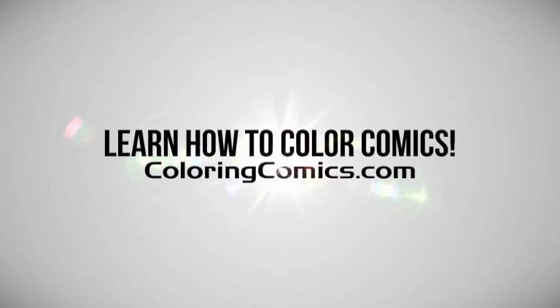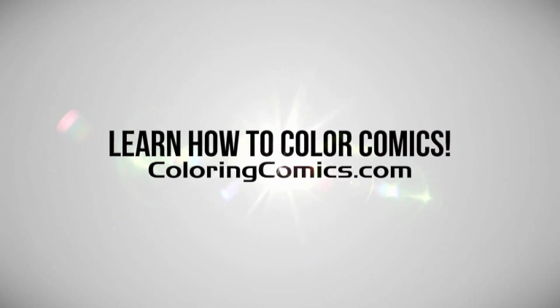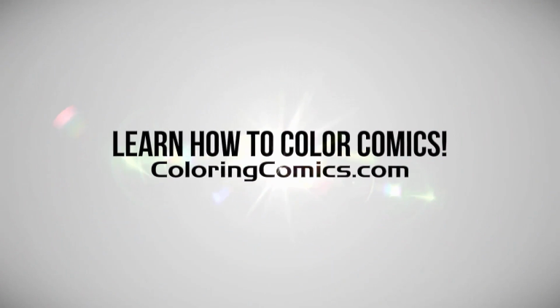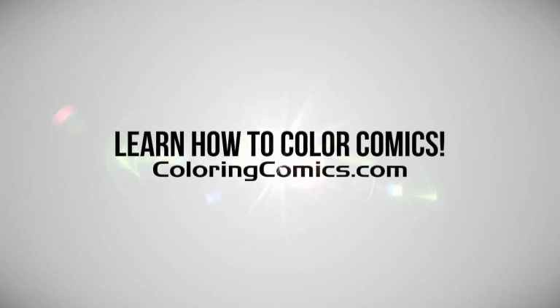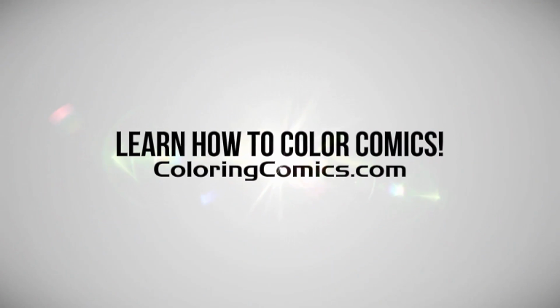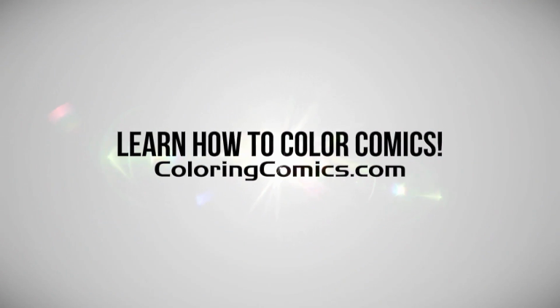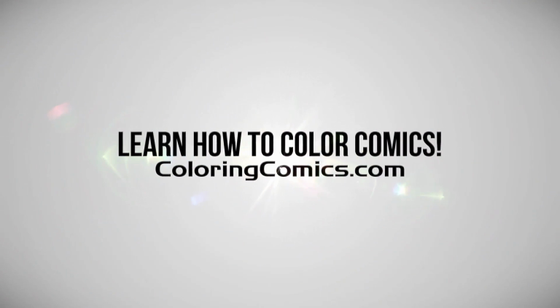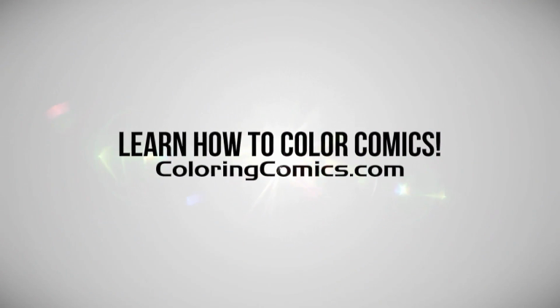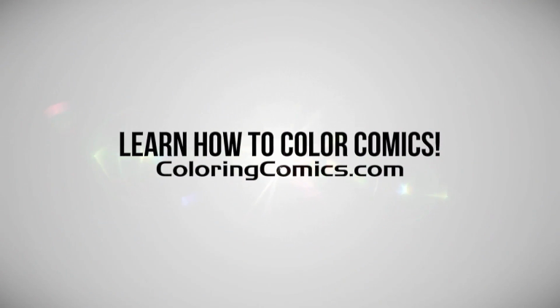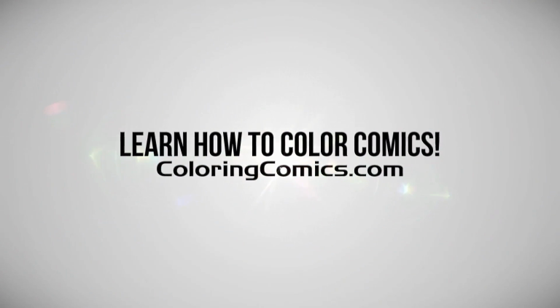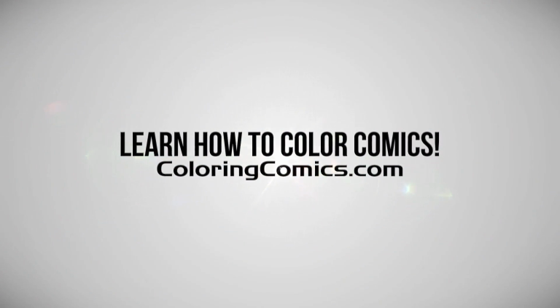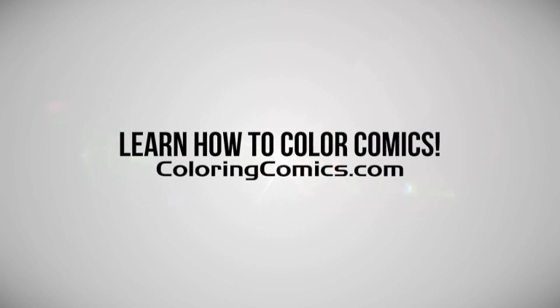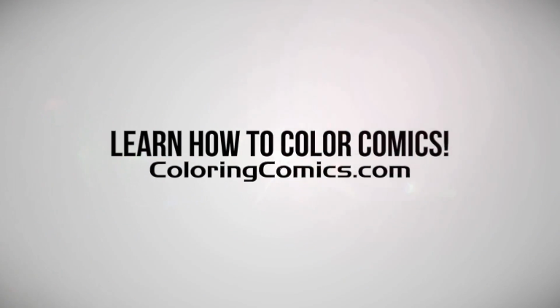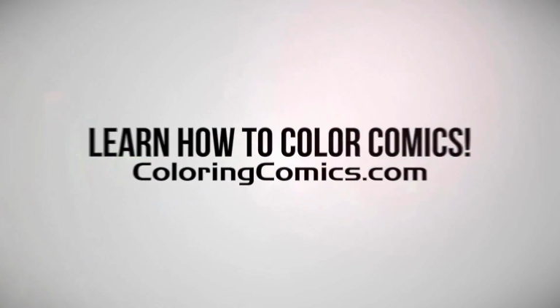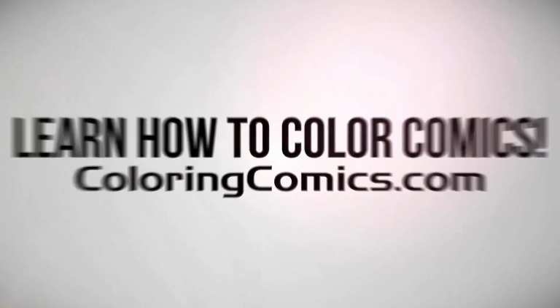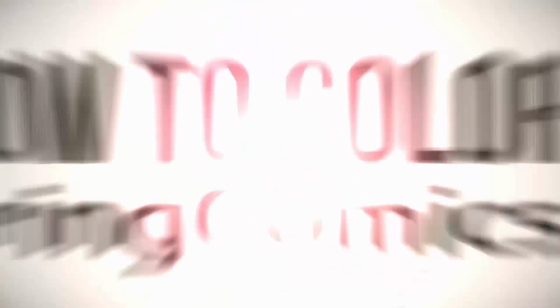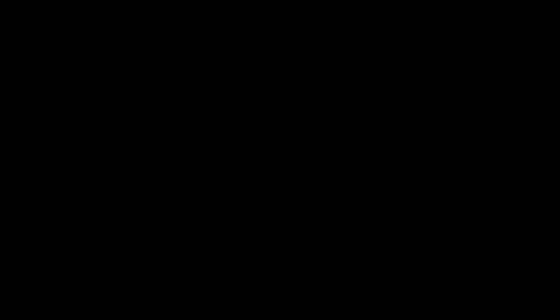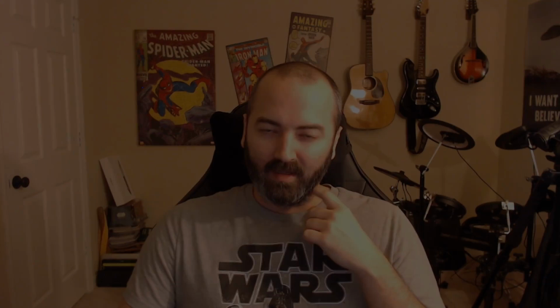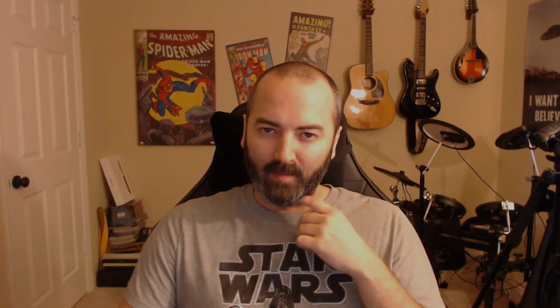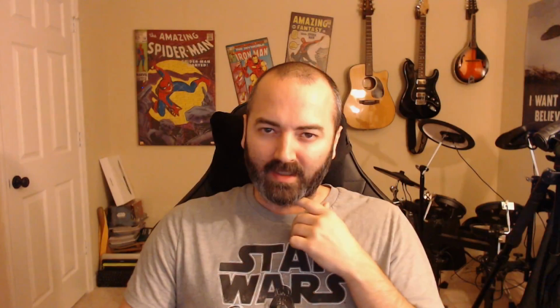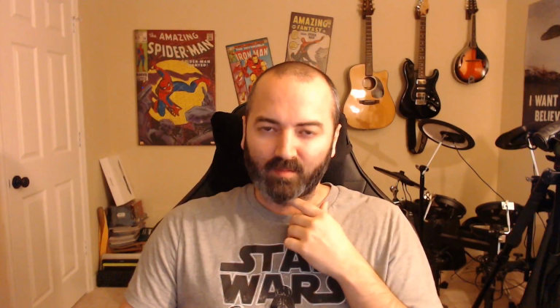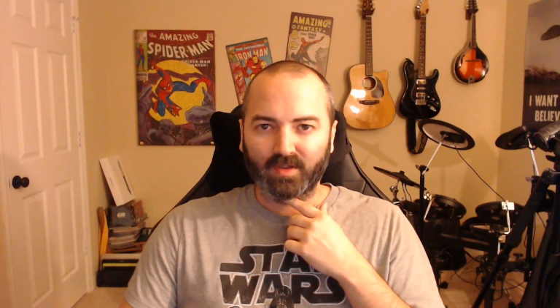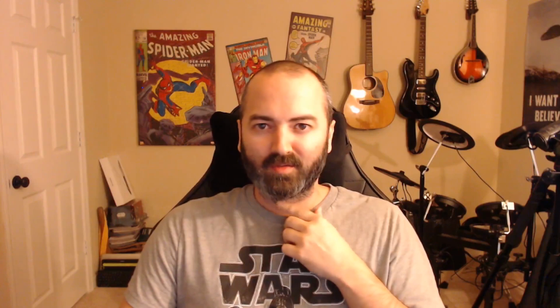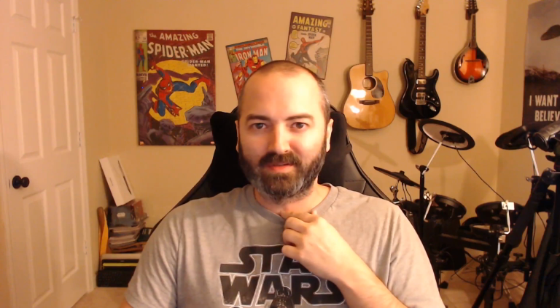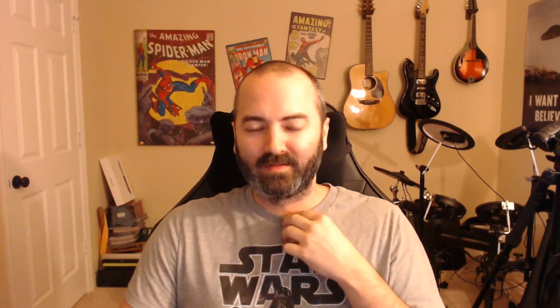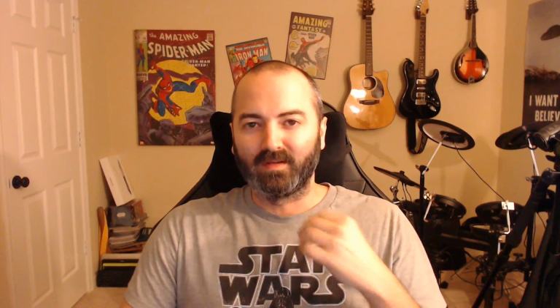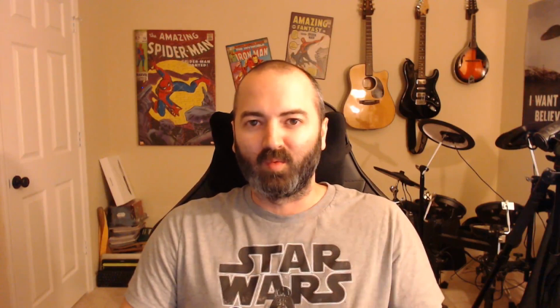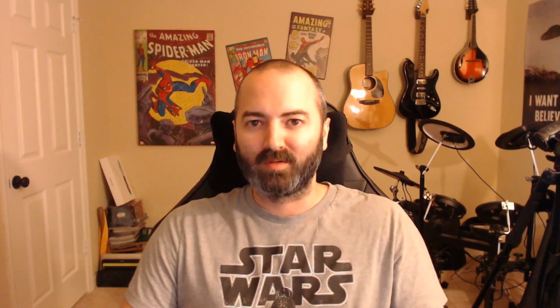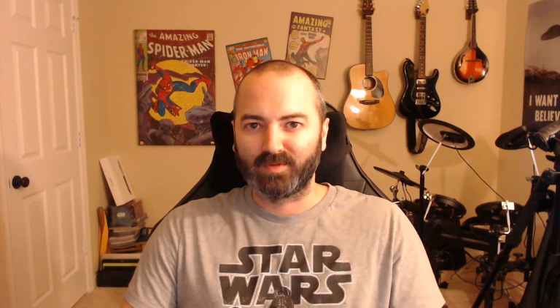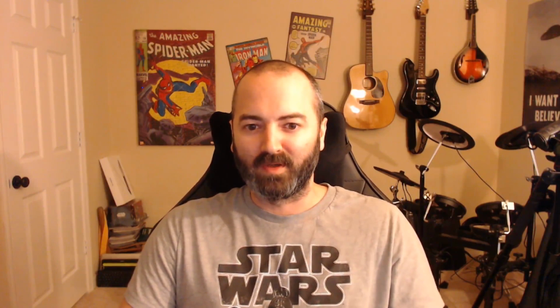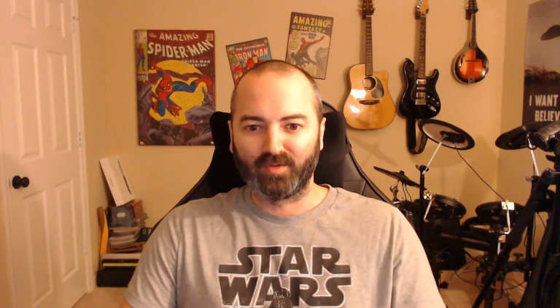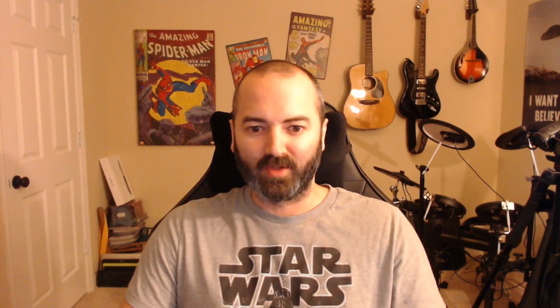Welcome everyone. My name is K. Michael Russell. I'm a comic book colorist and welcome to my YouTube channel.